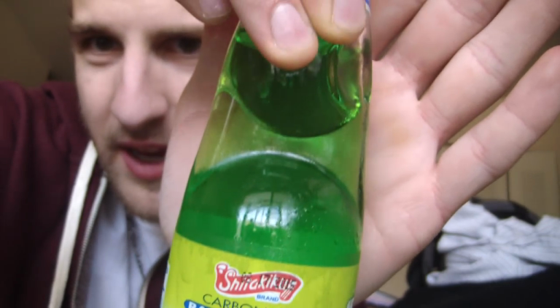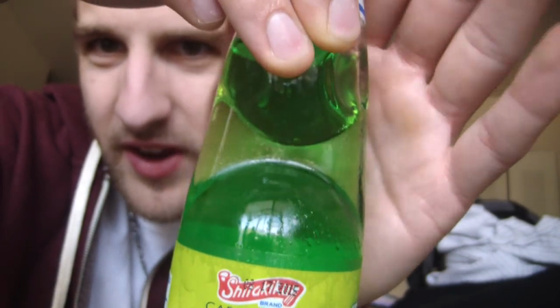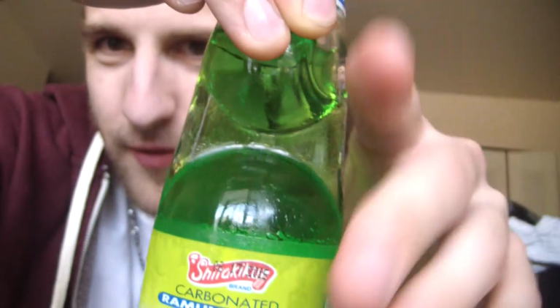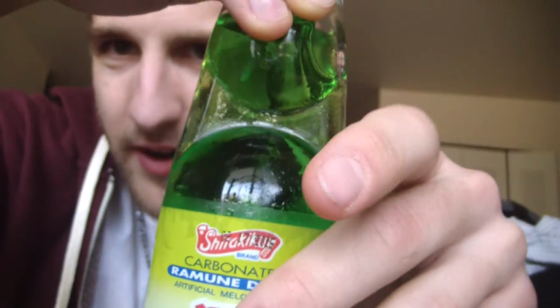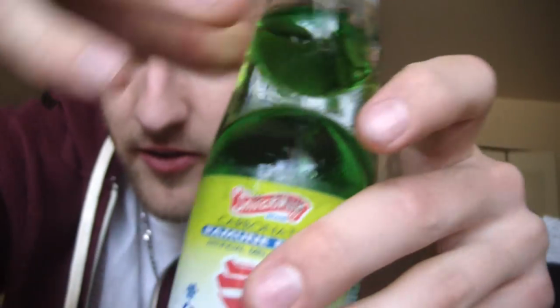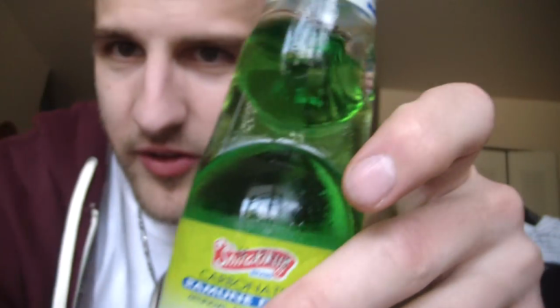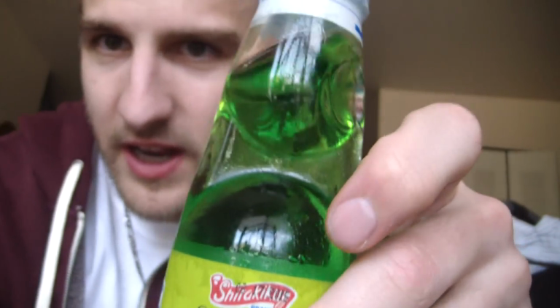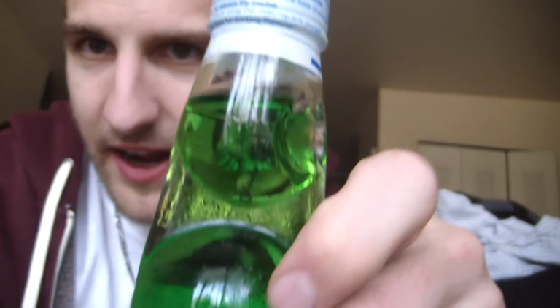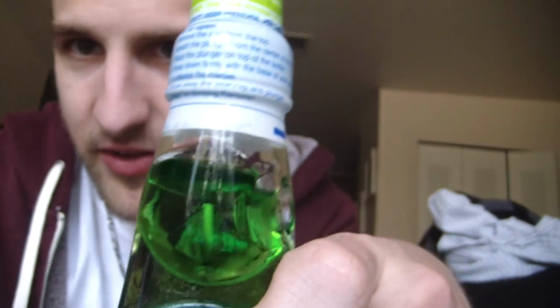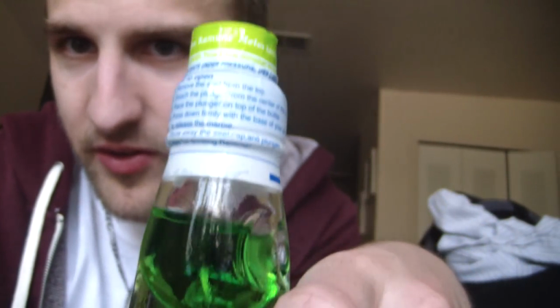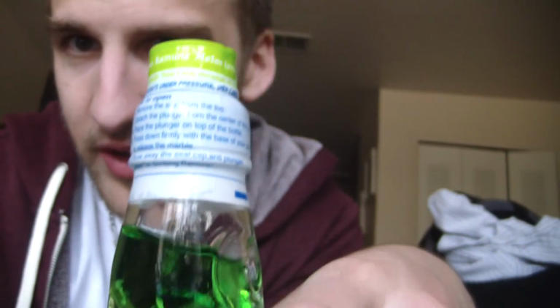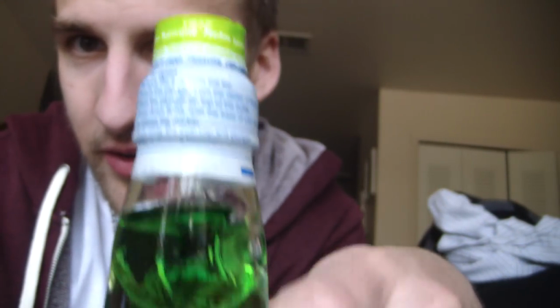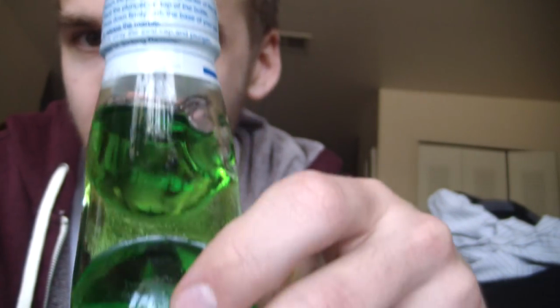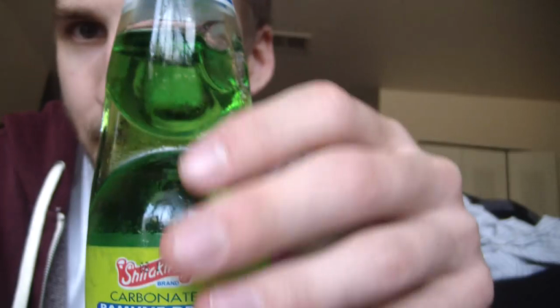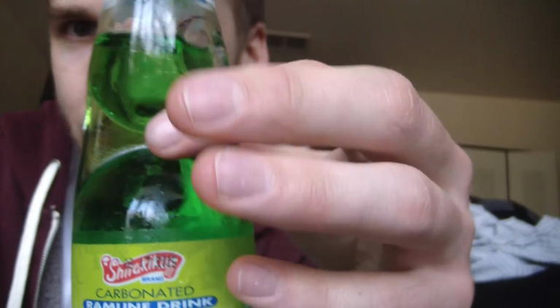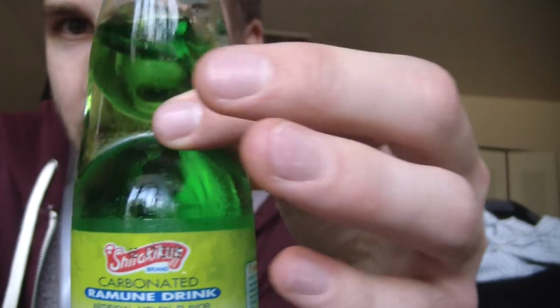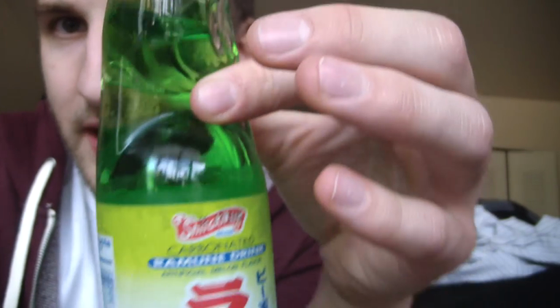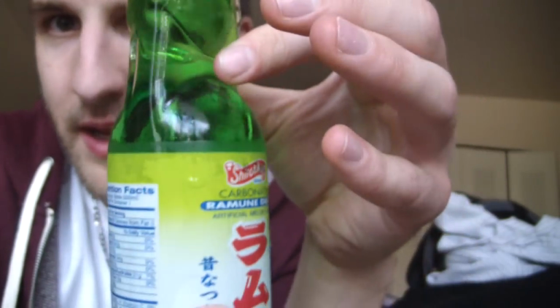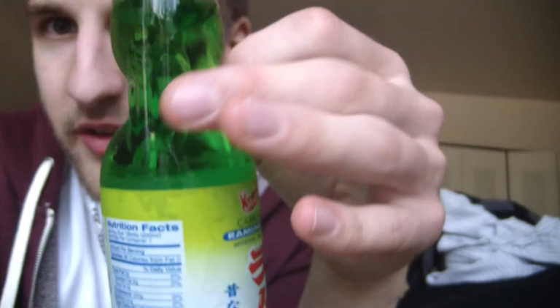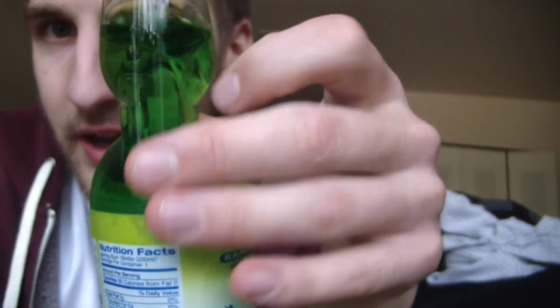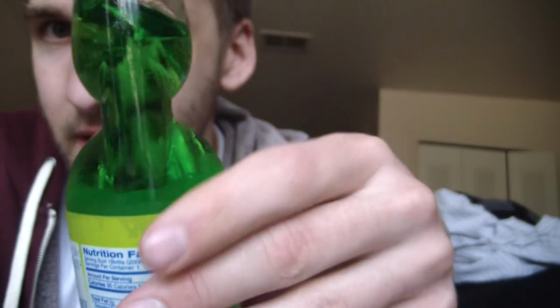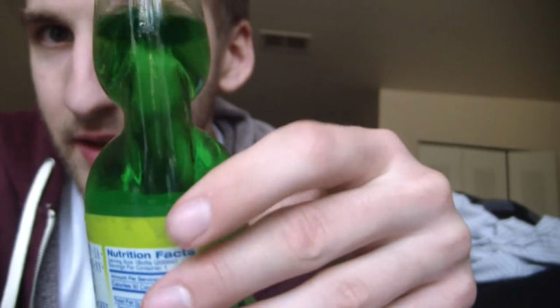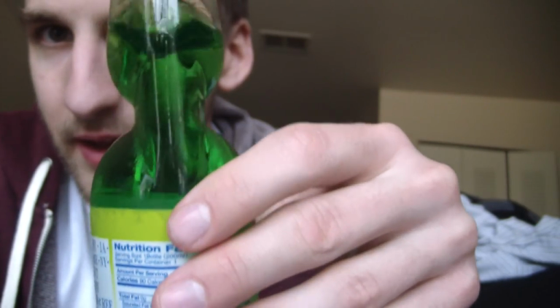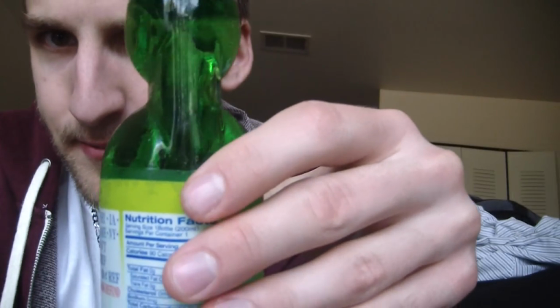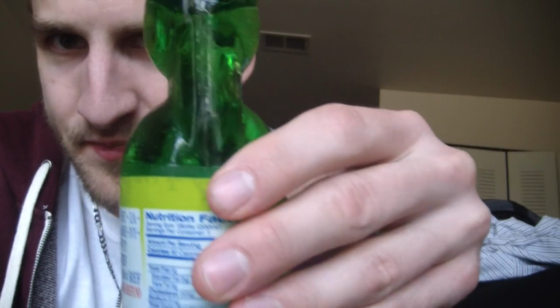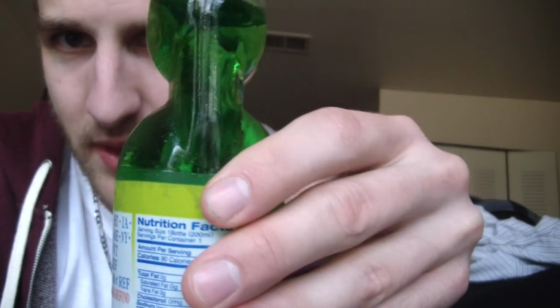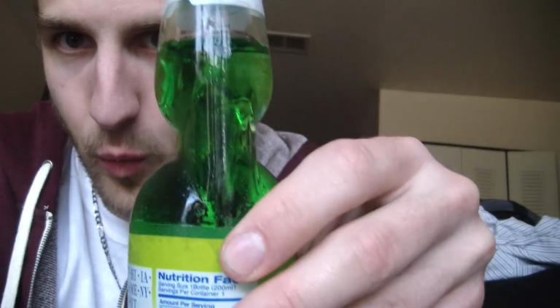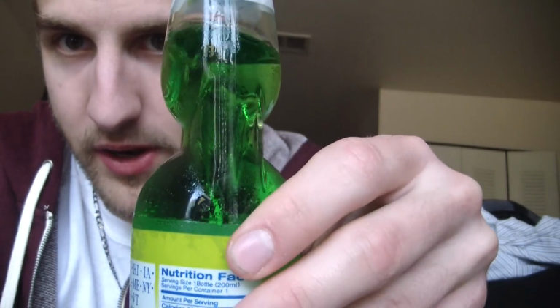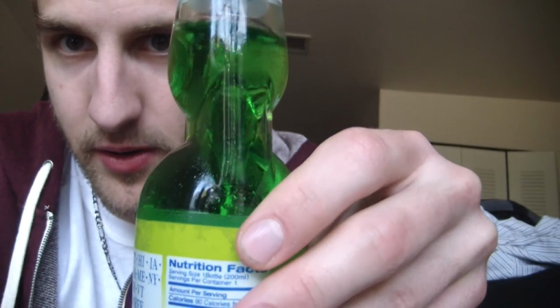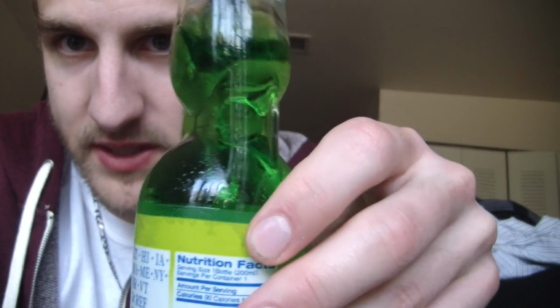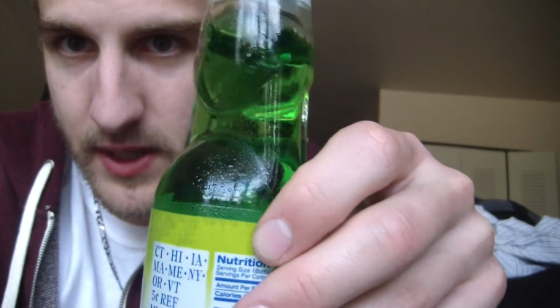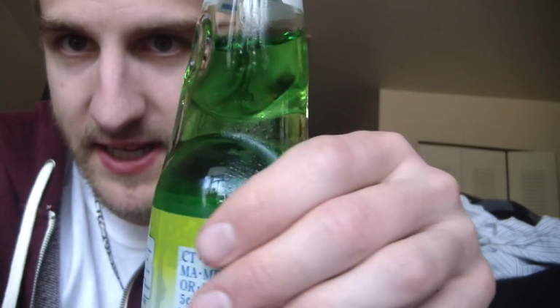It's got a very interesting neck, as you can see here. Look at that. It kind of dips in. Yeah. Weird. What's going on there?